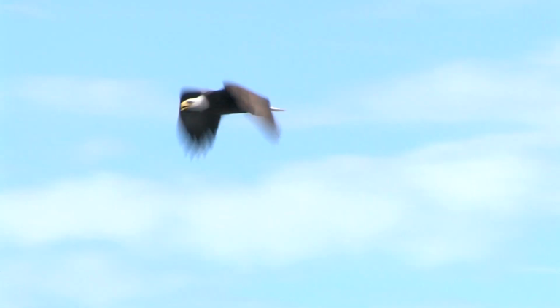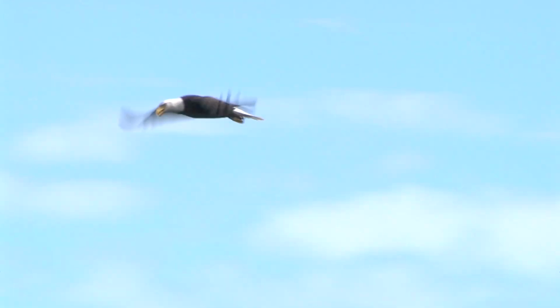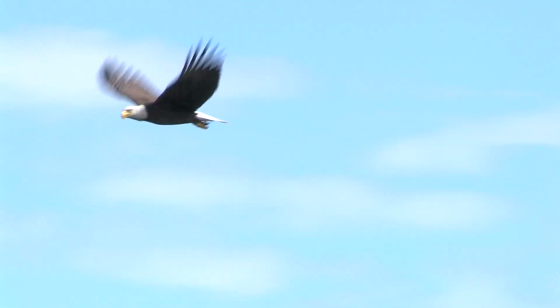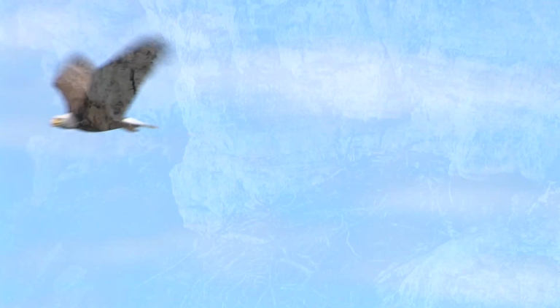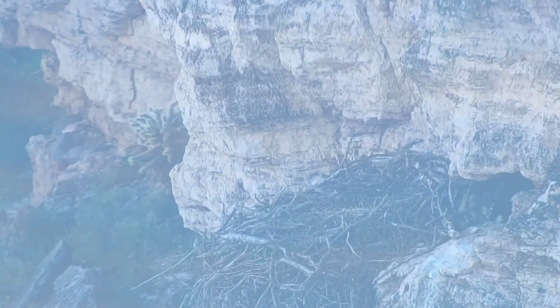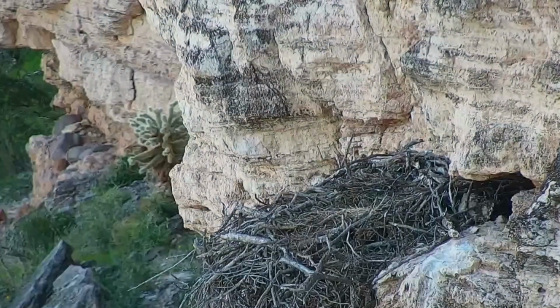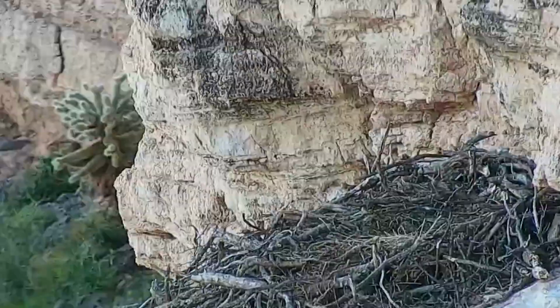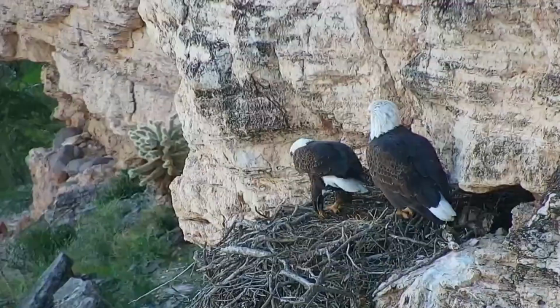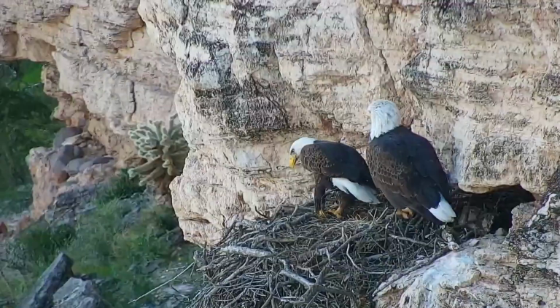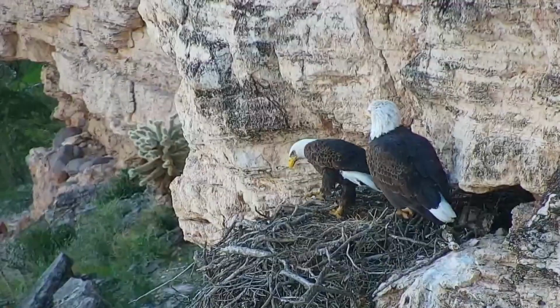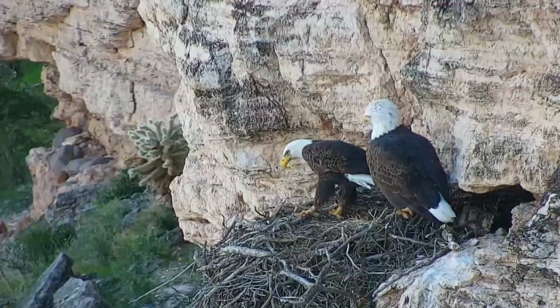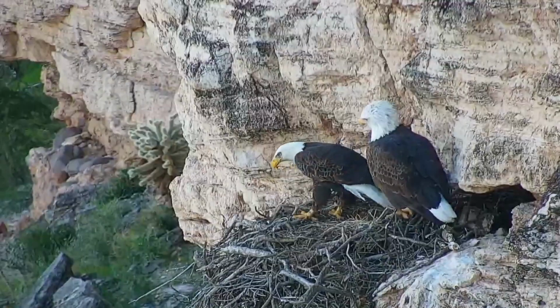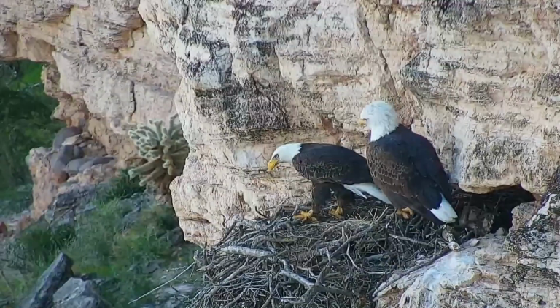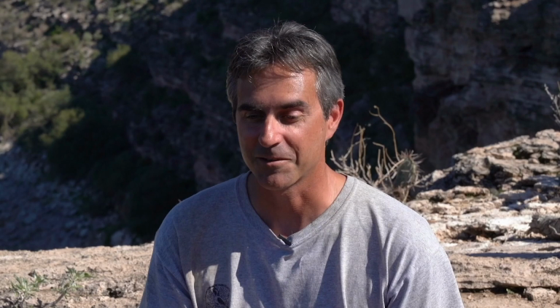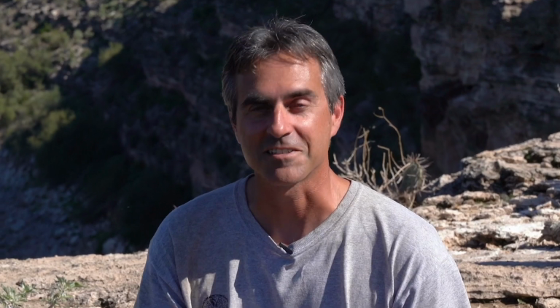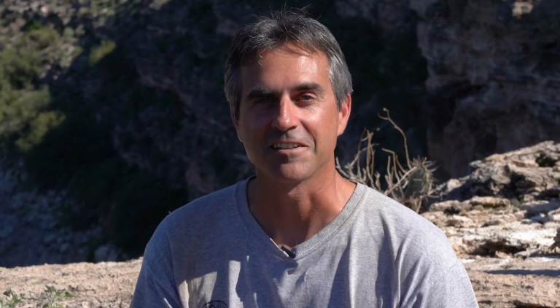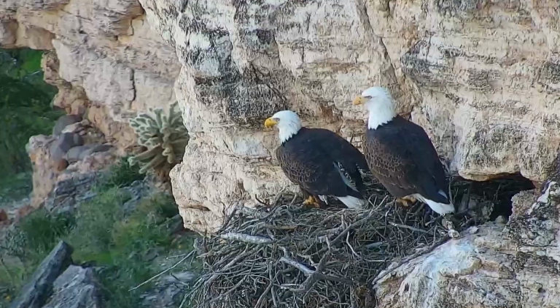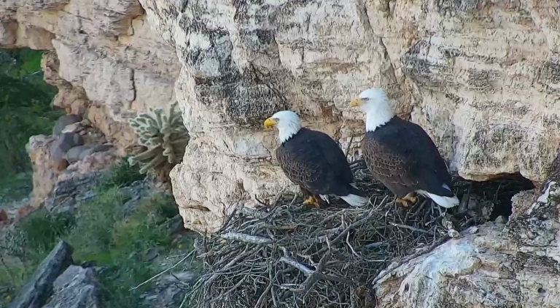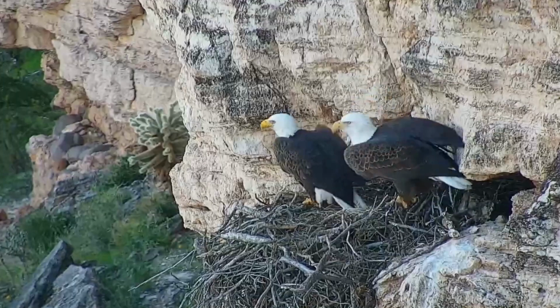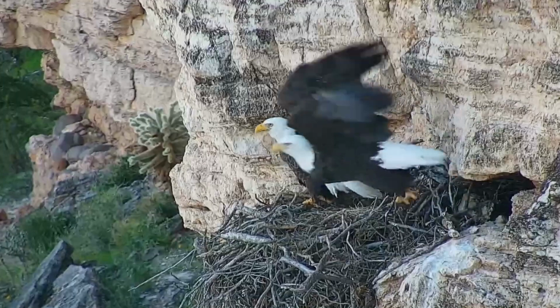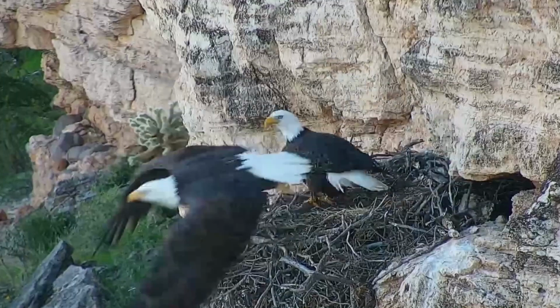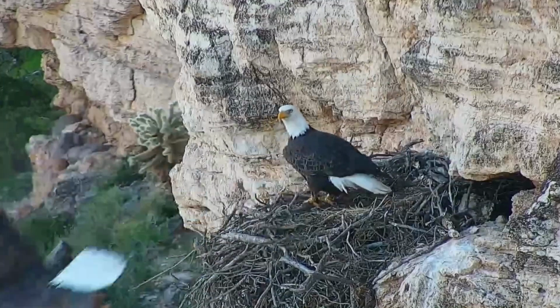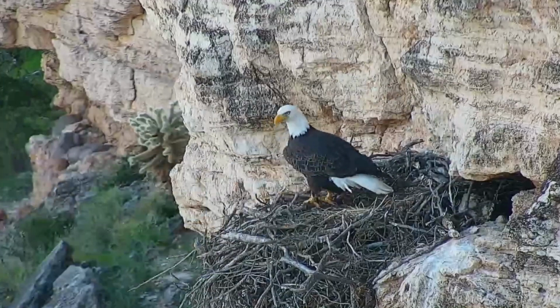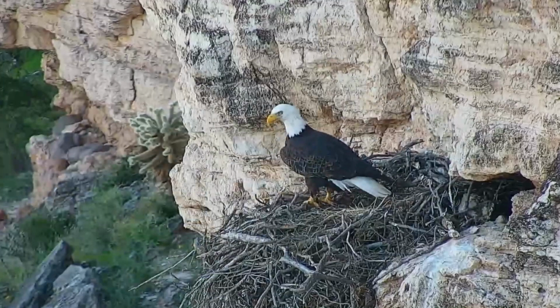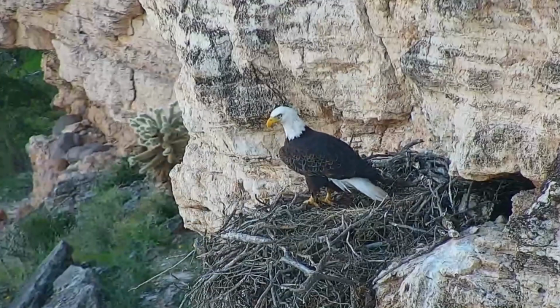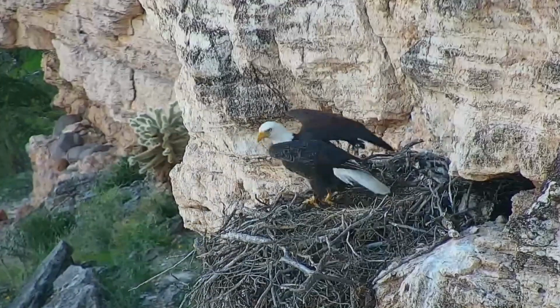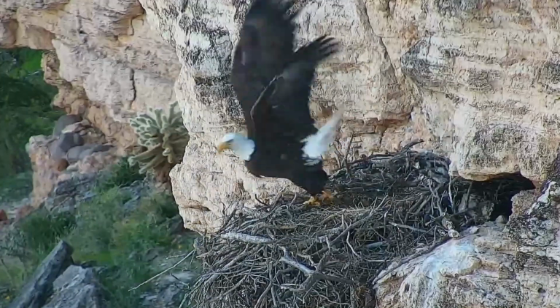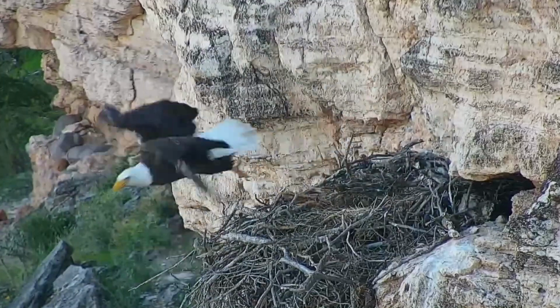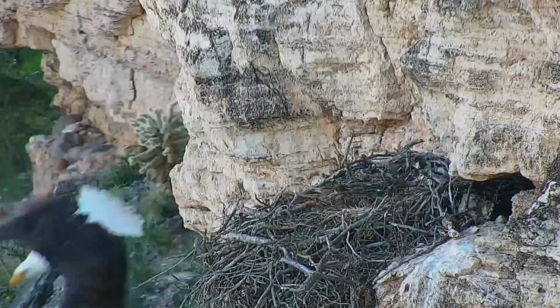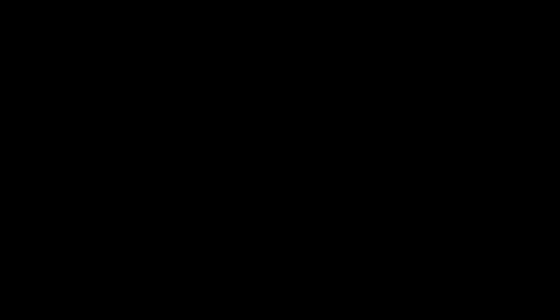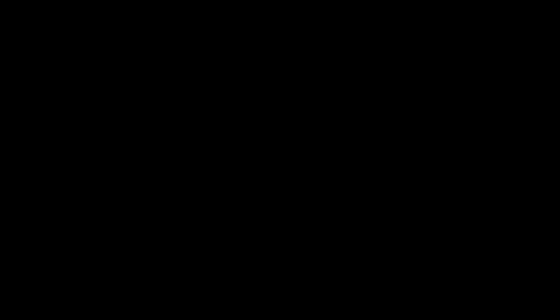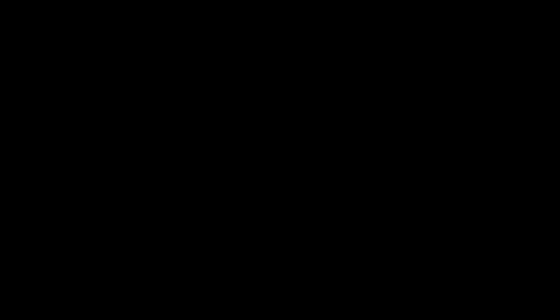The Eagles have landed. I'm really excited. Watch them while you can.